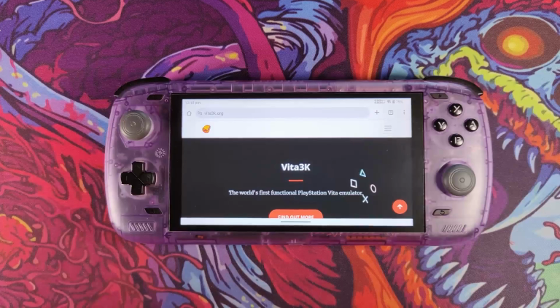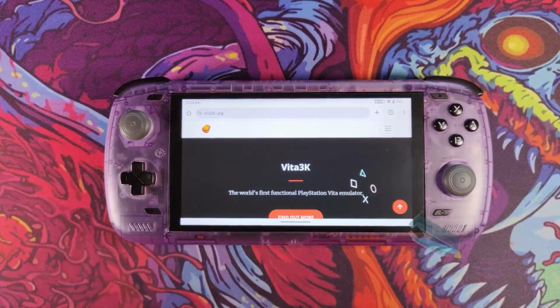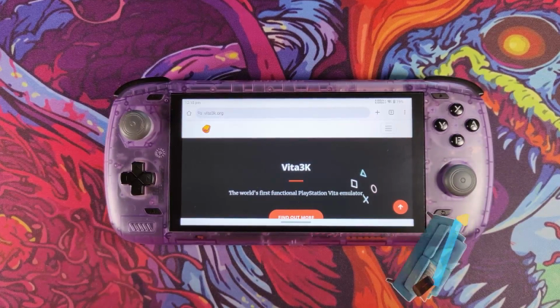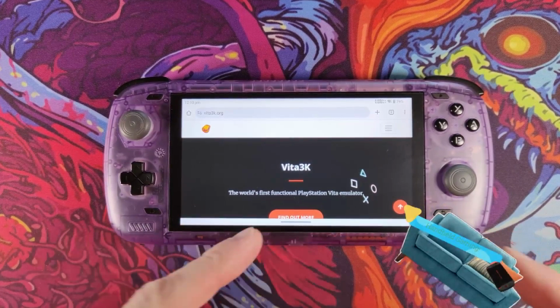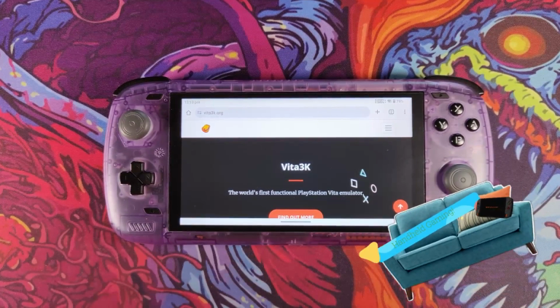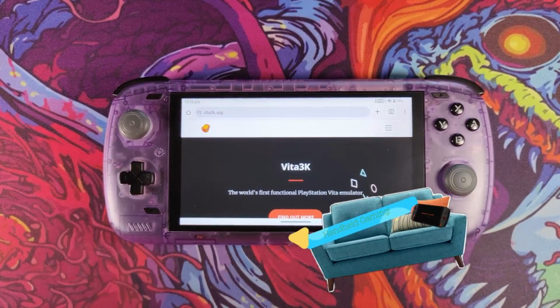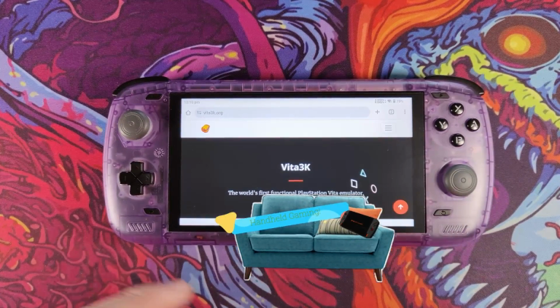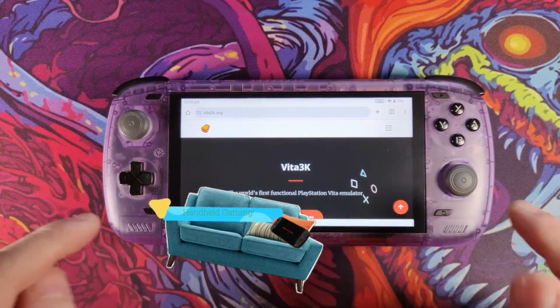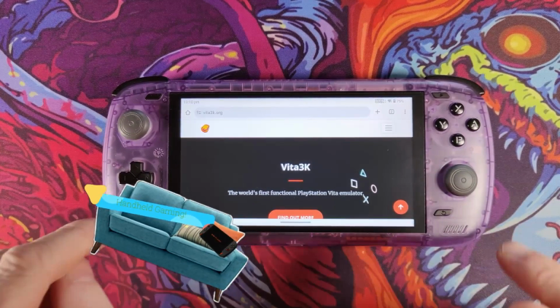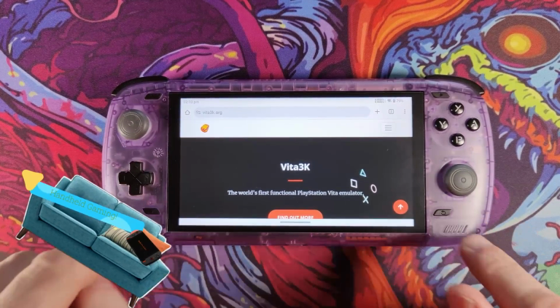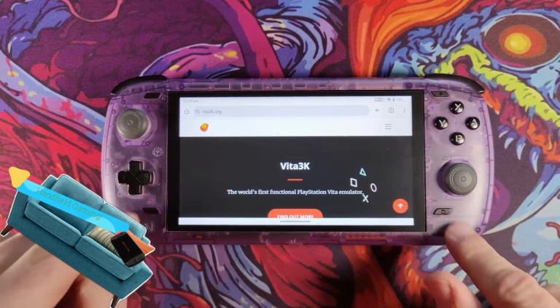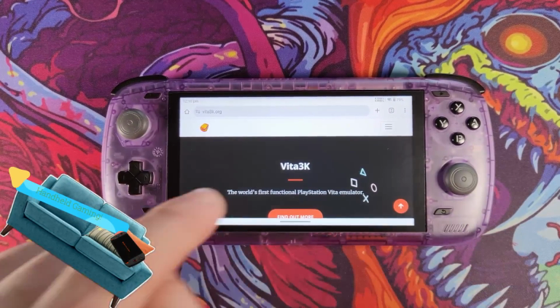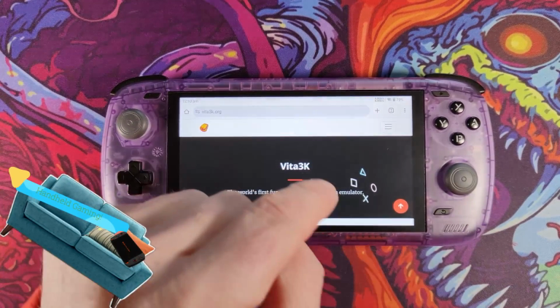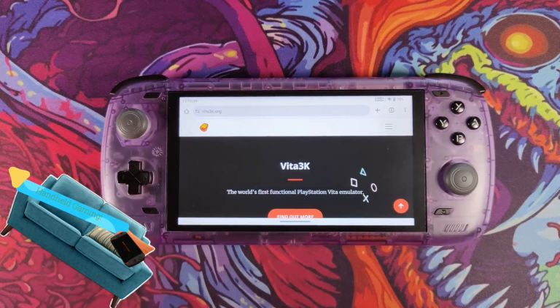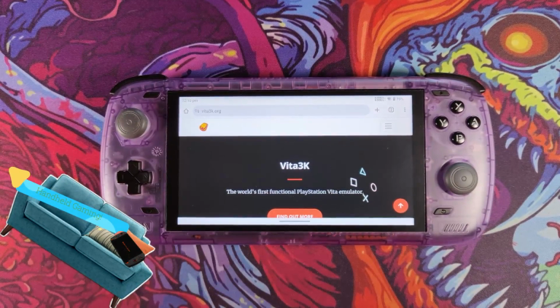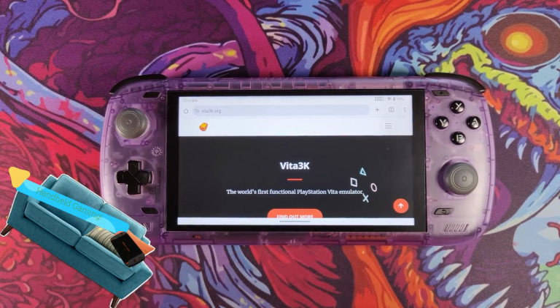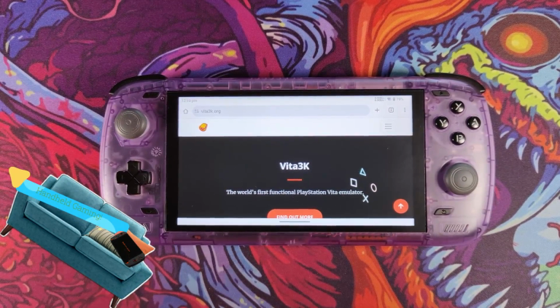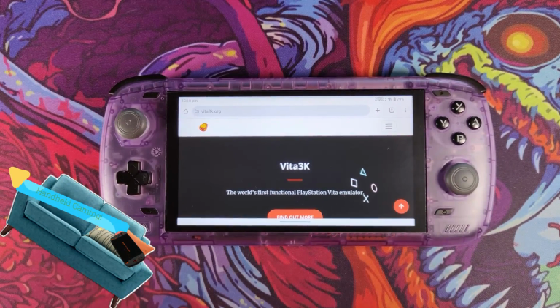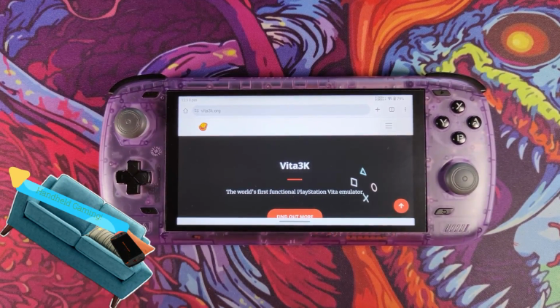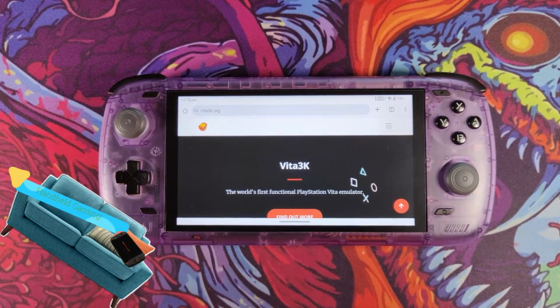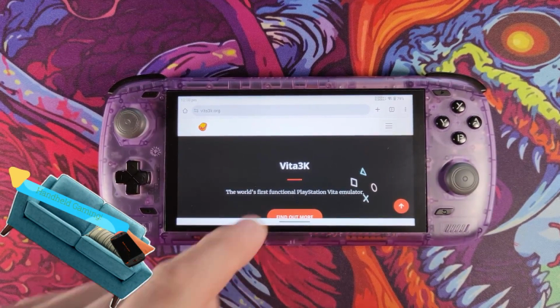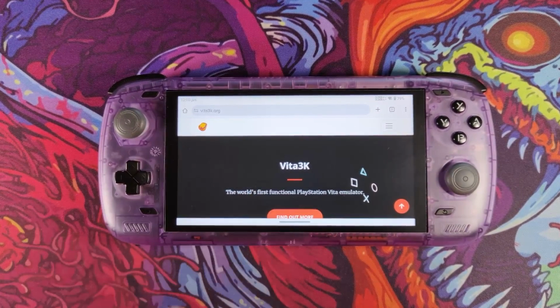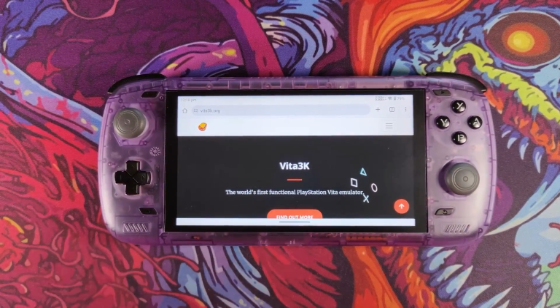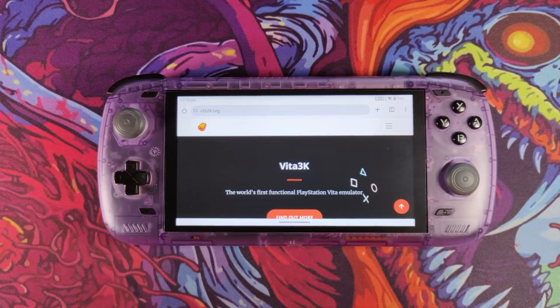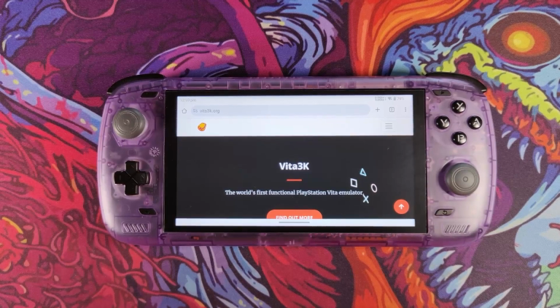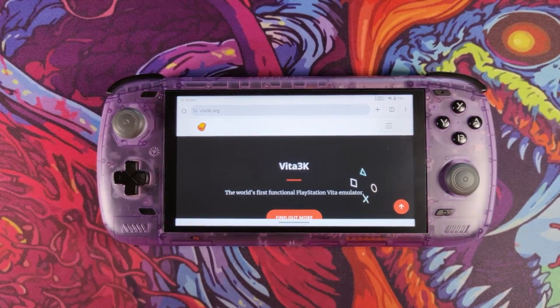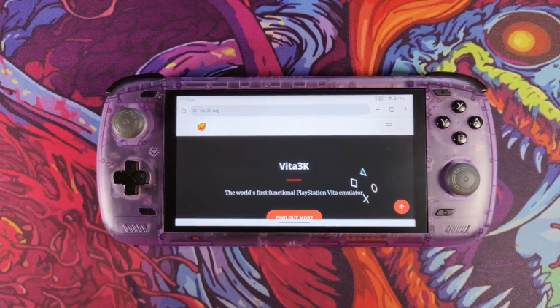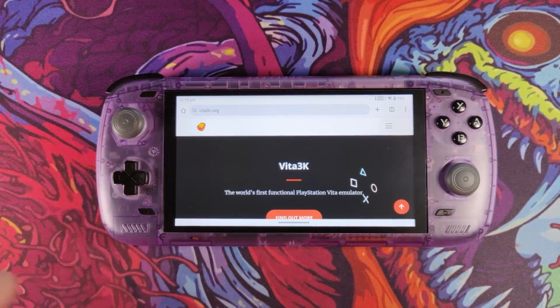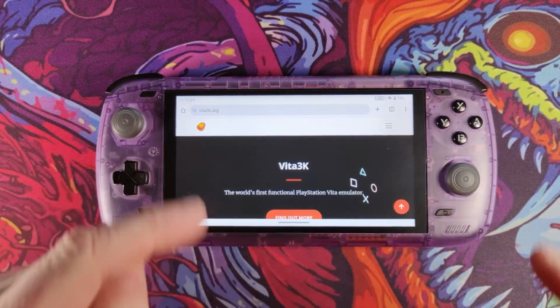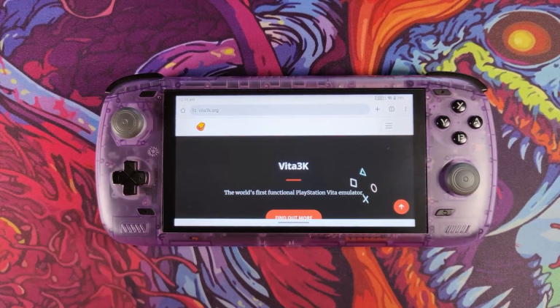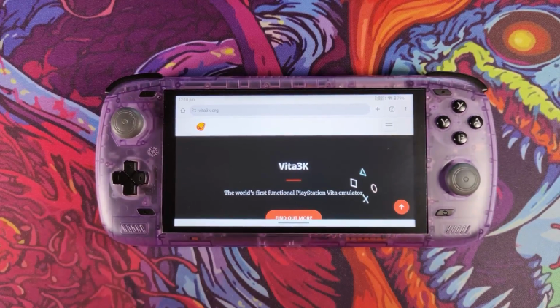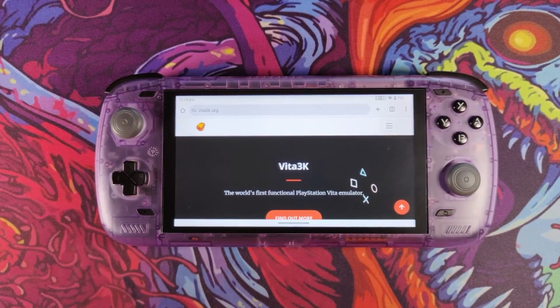Welcome back to the channel. Today we're going to look at the Odin 2 and we're going to install PS Vita Vita3K emulation on the device.